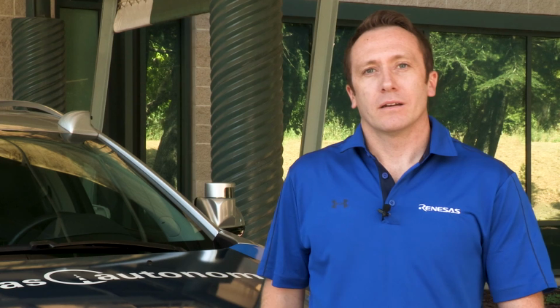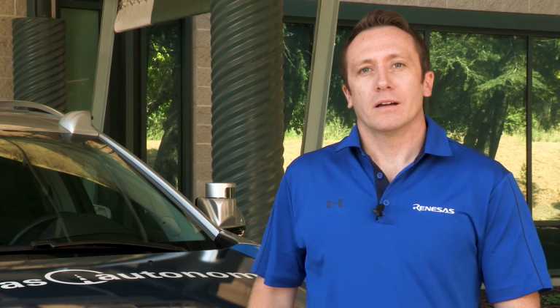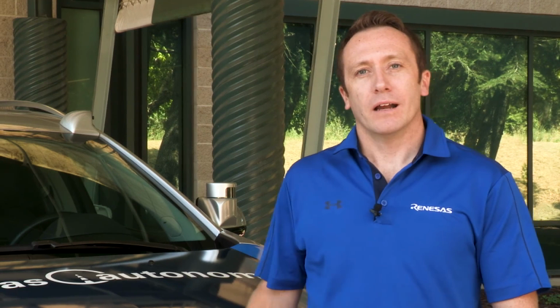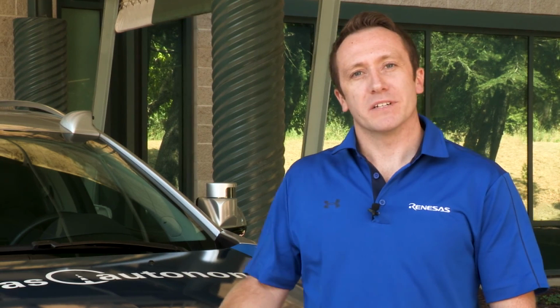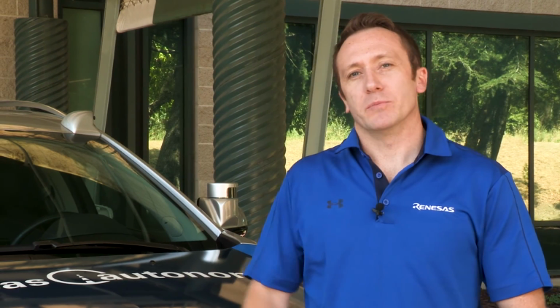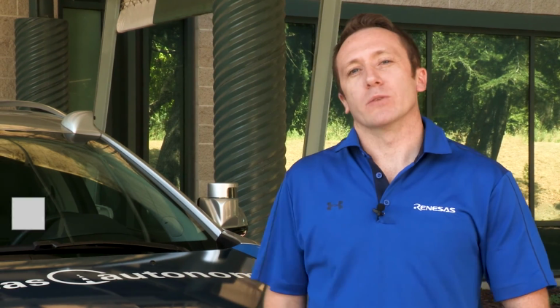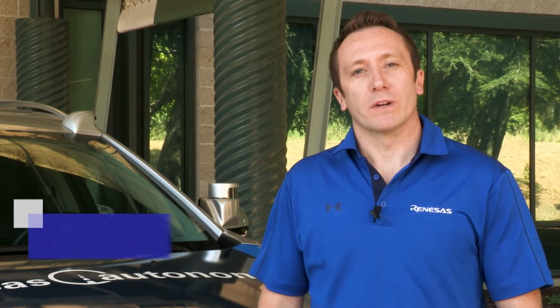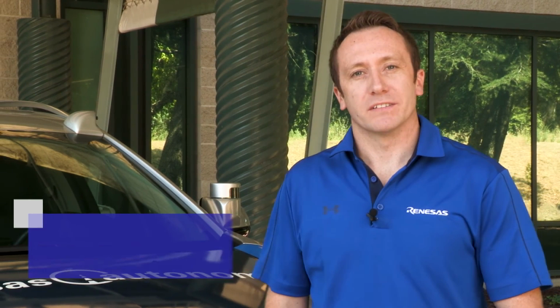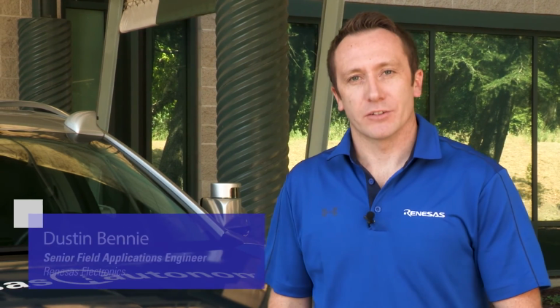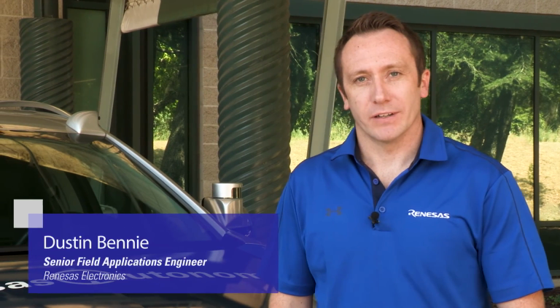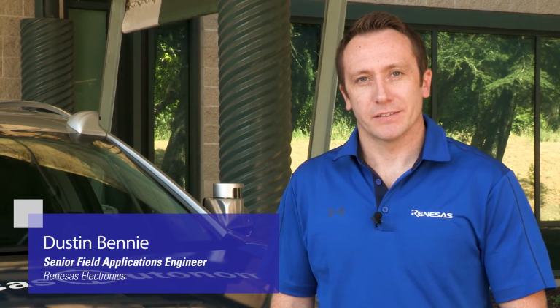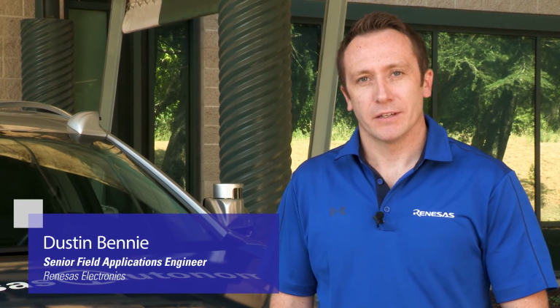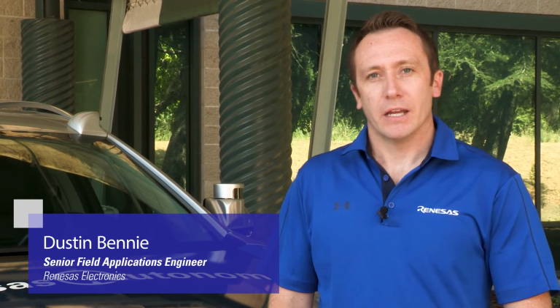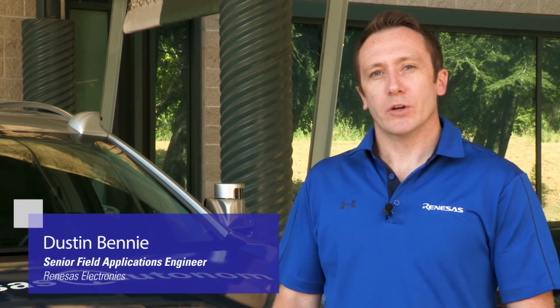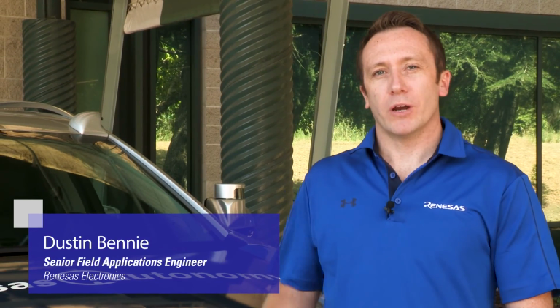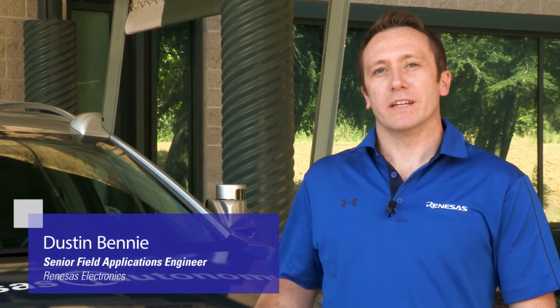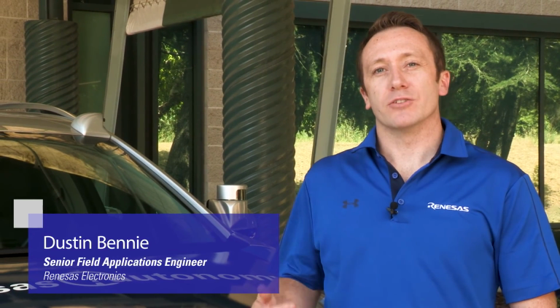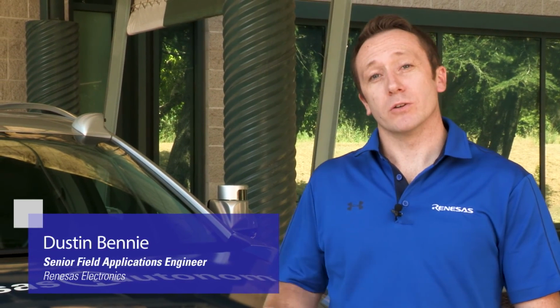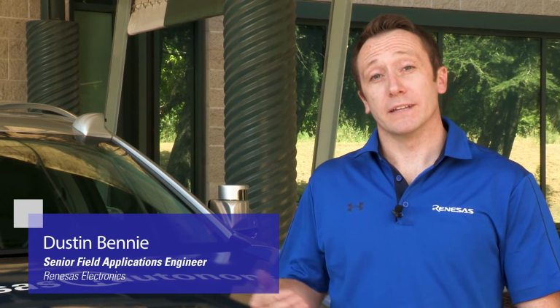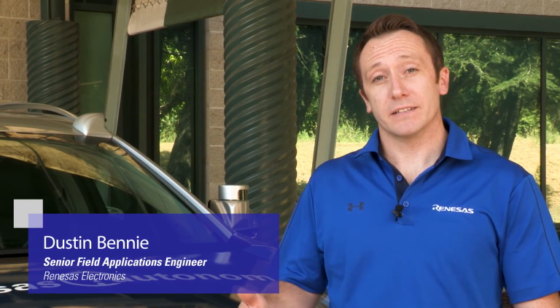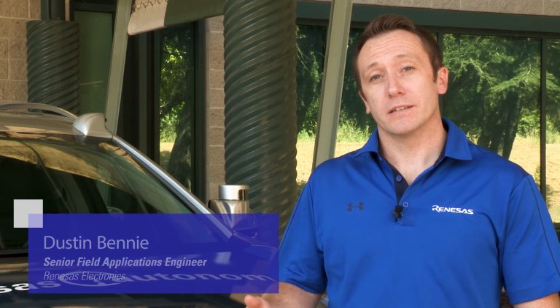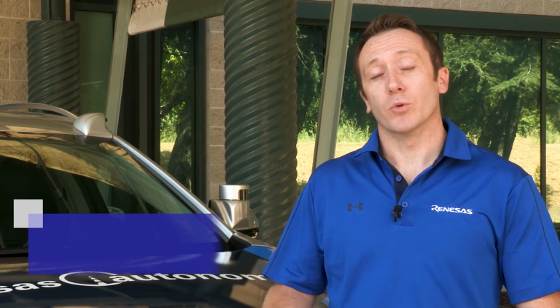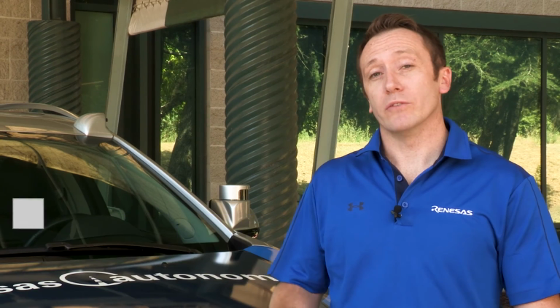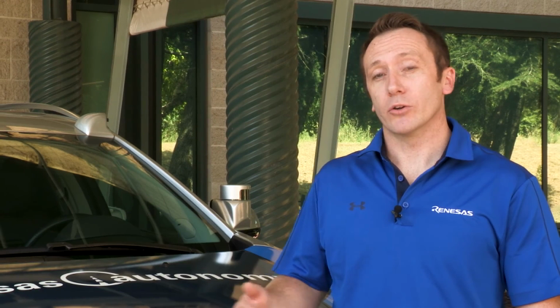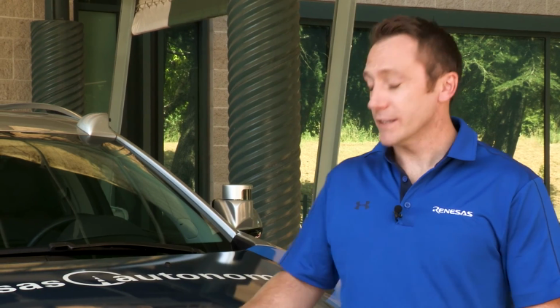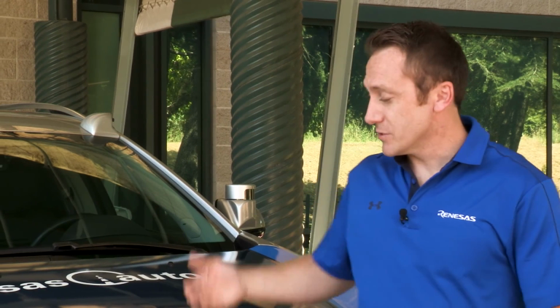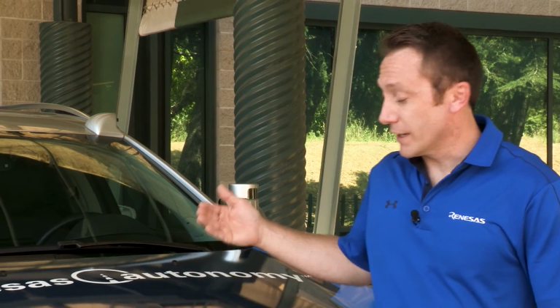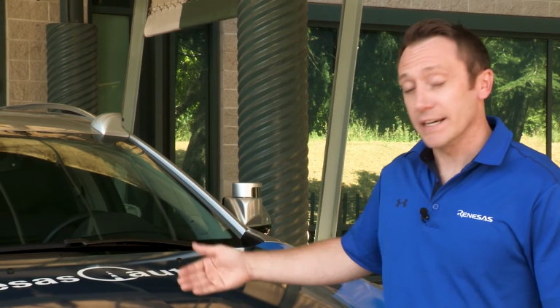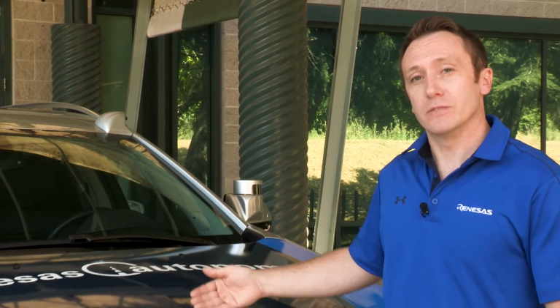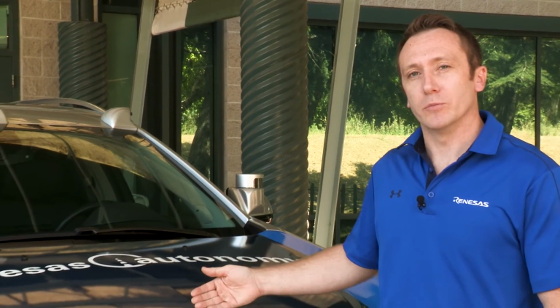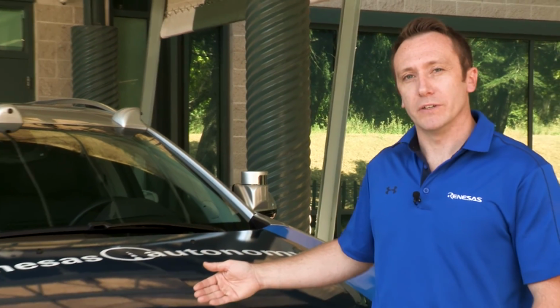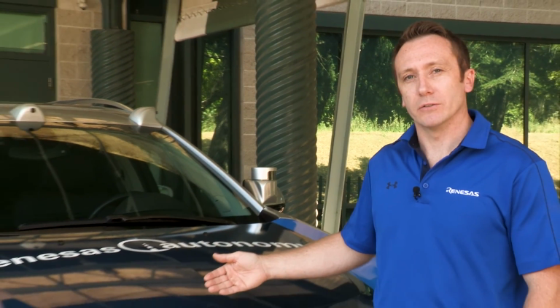Hi, I'm Dustin Benny with Renesys Electronics. I'm very proud today to show you the latest in what we have integrated into our ADAS development vehicles.